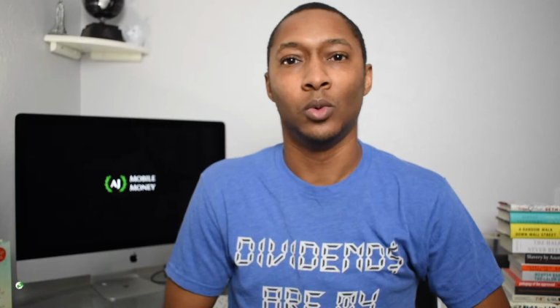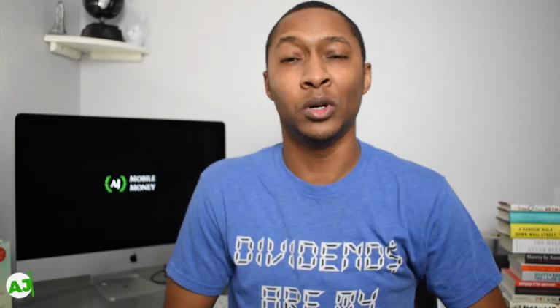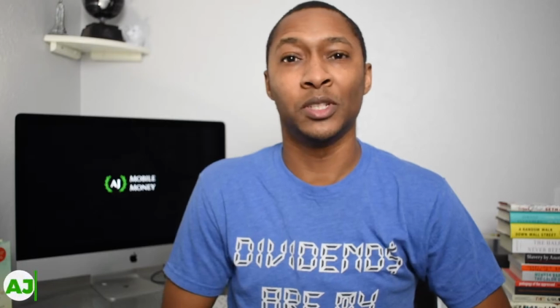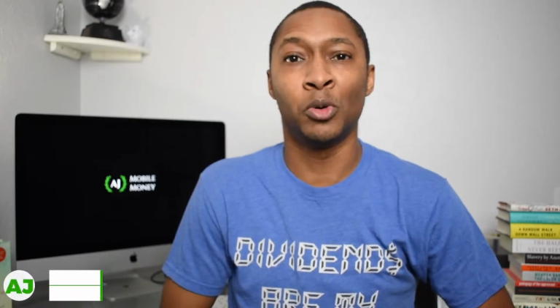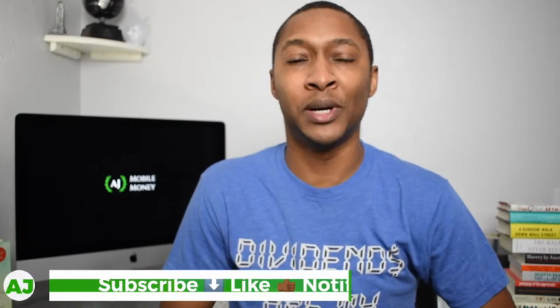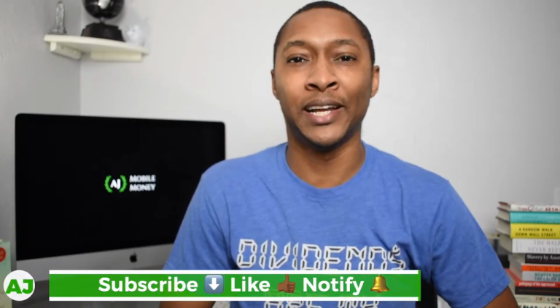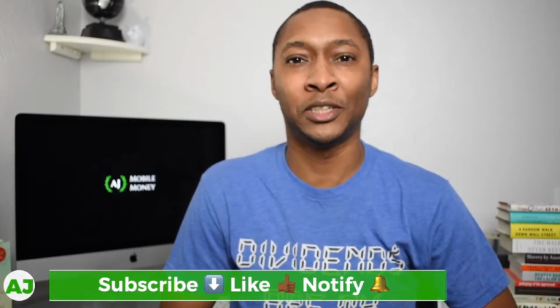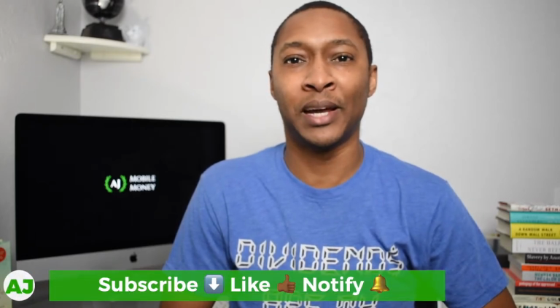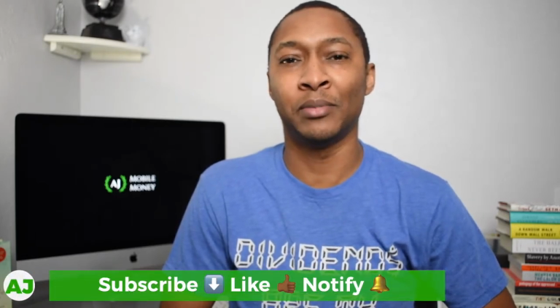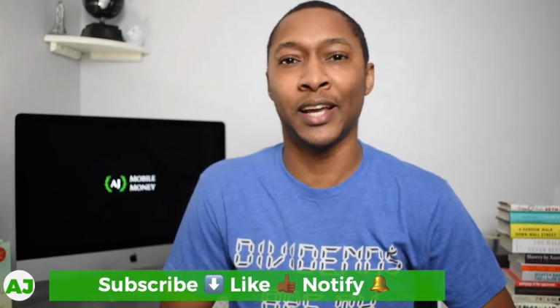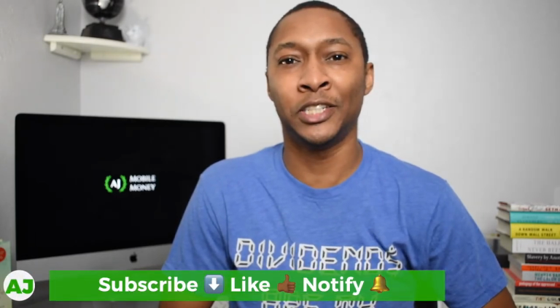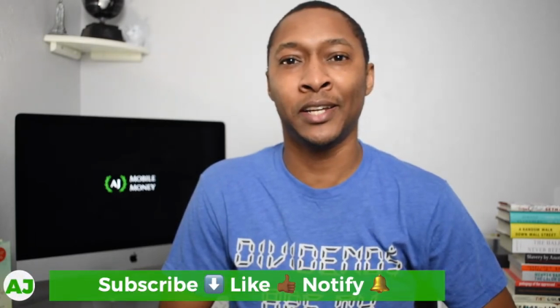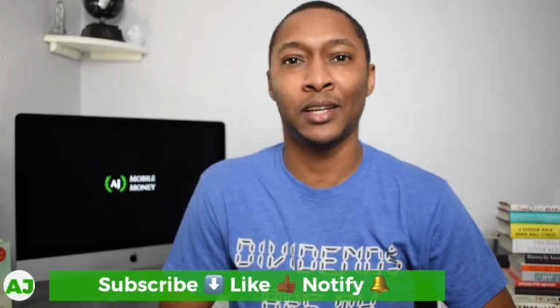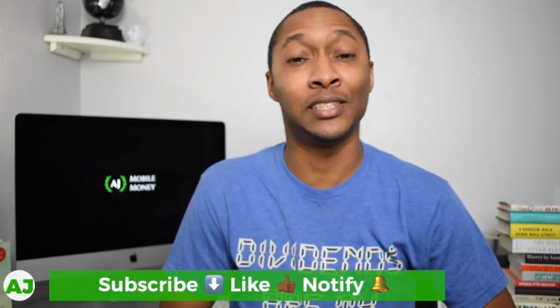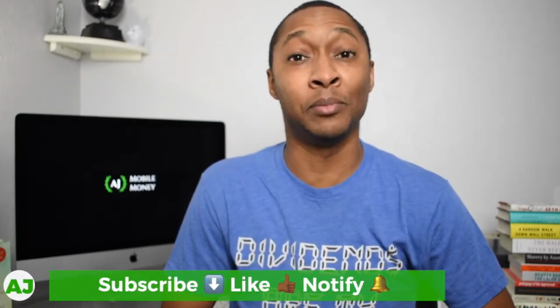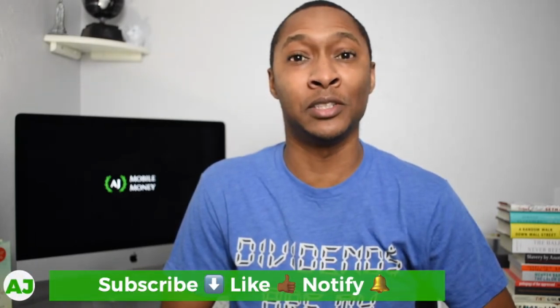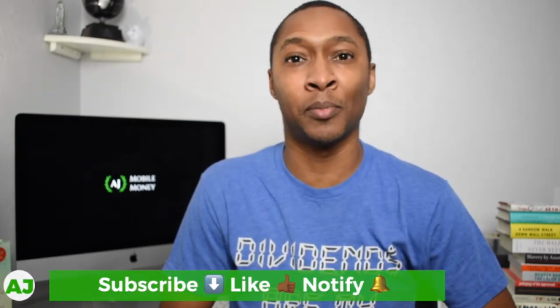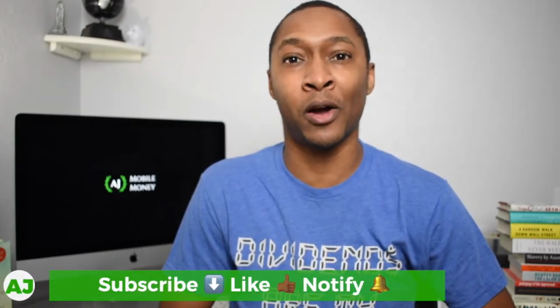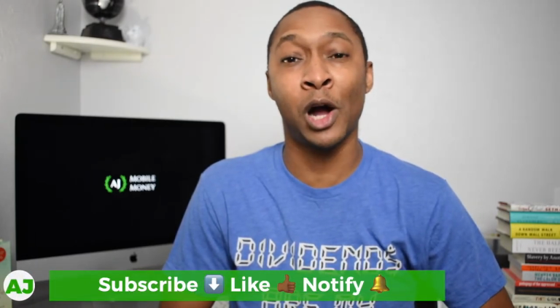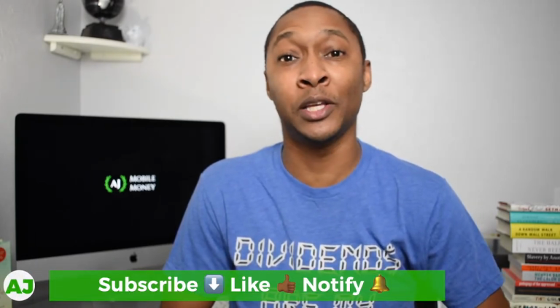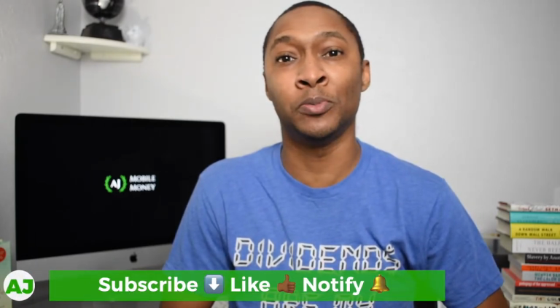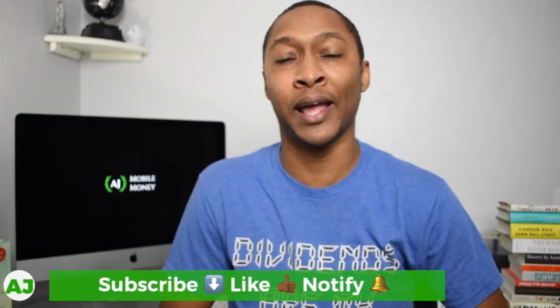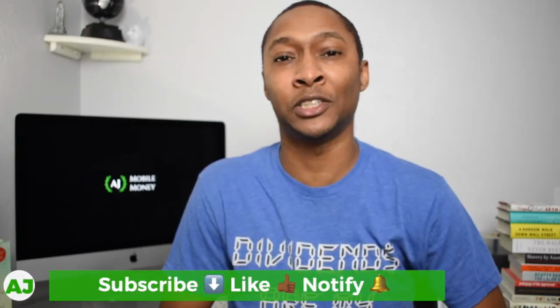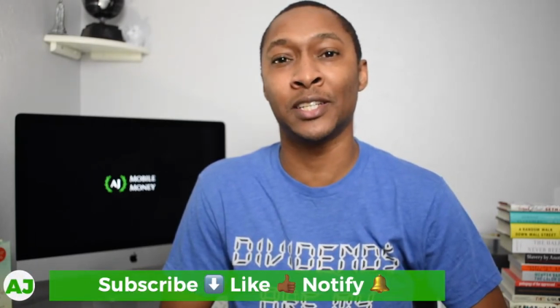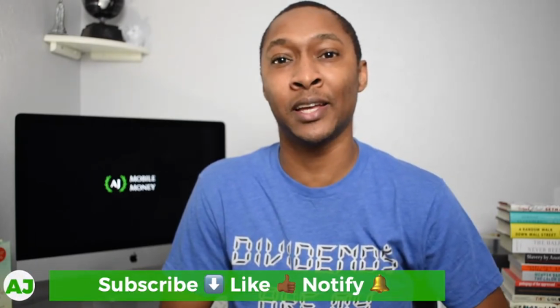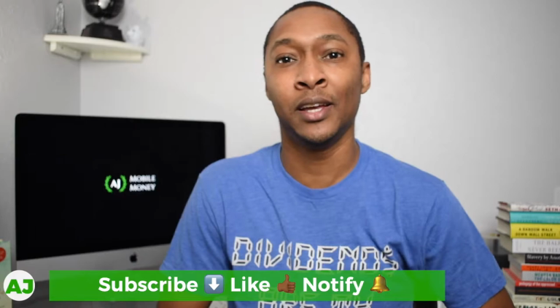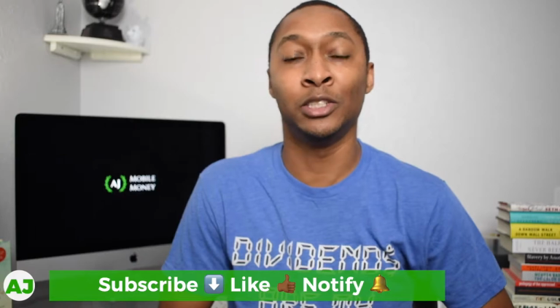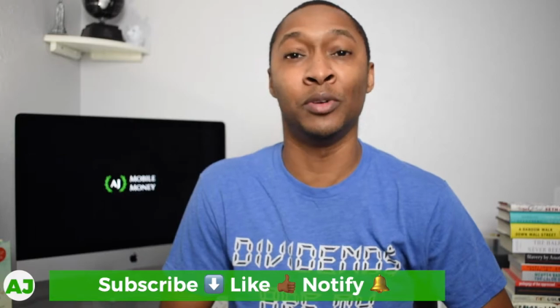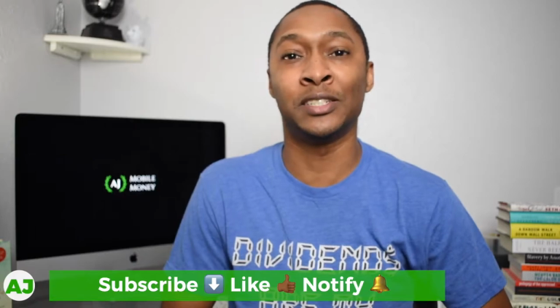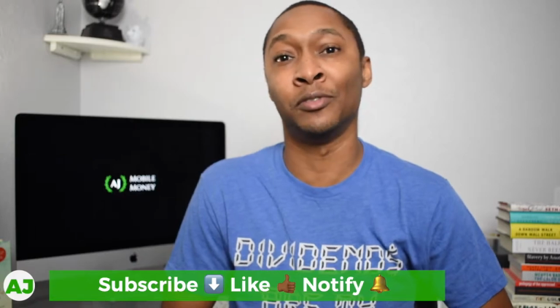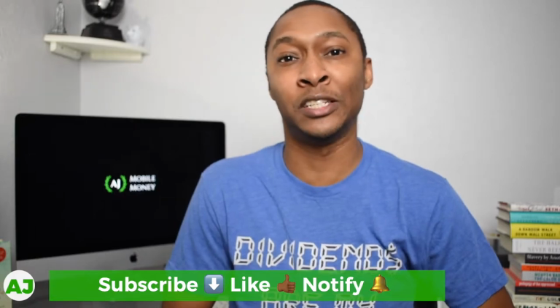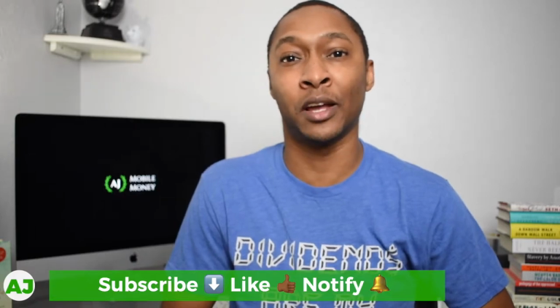Welcome to the Mobile Money Nation. My name is AJ and today I'm going to talk about how I use my HSA to invest in fintech.